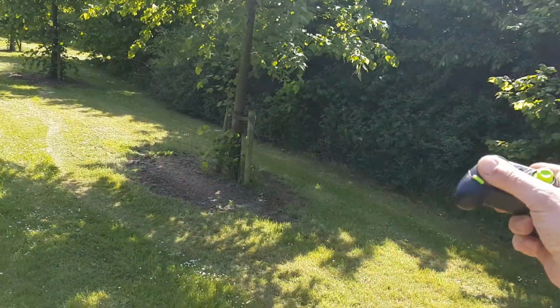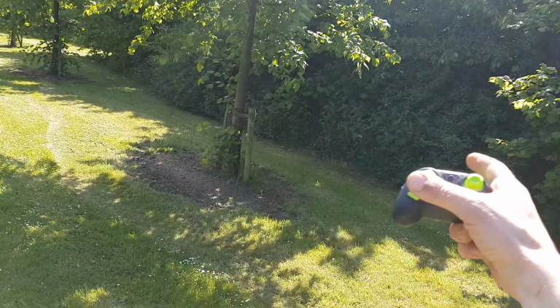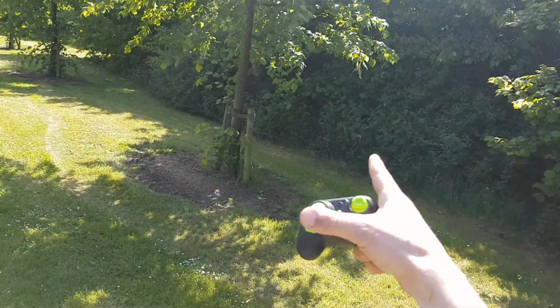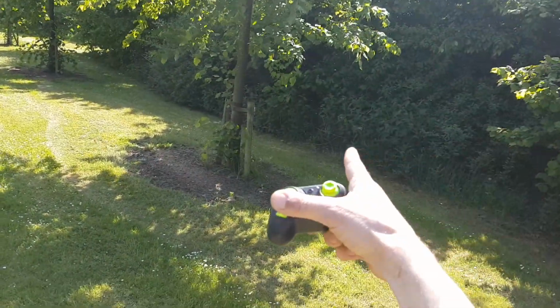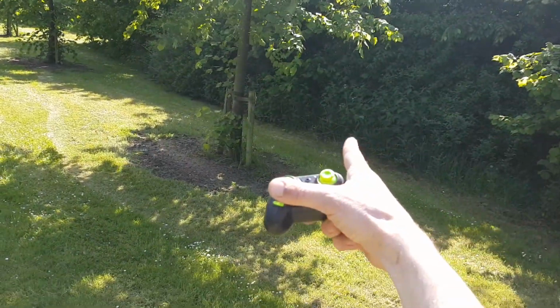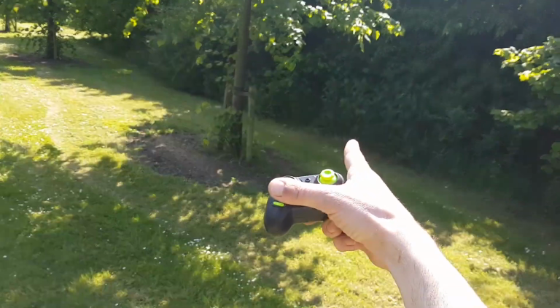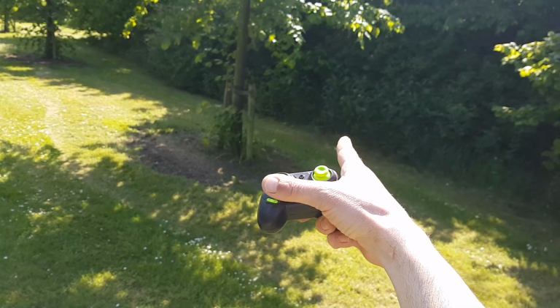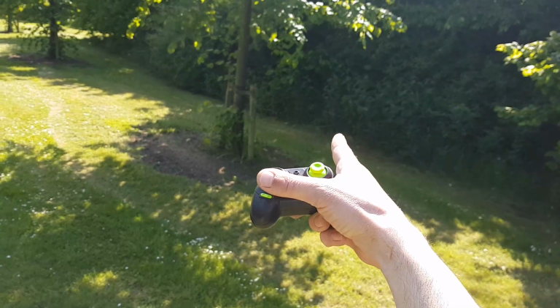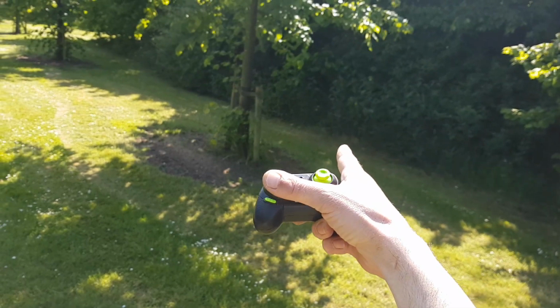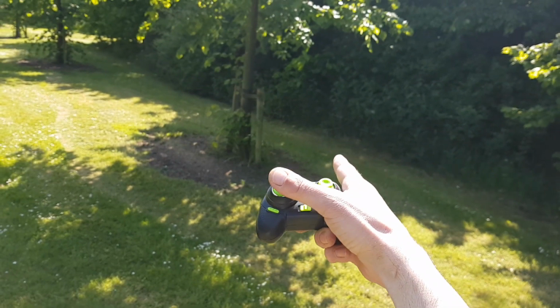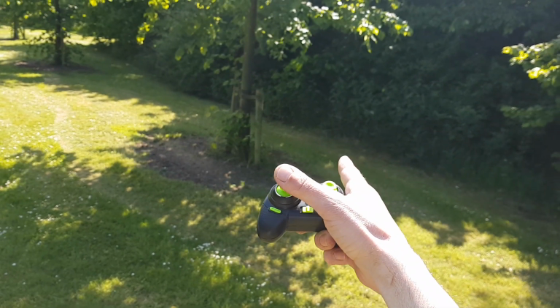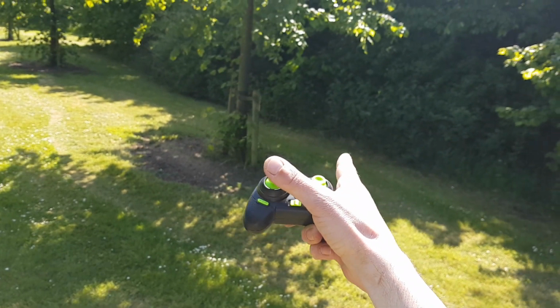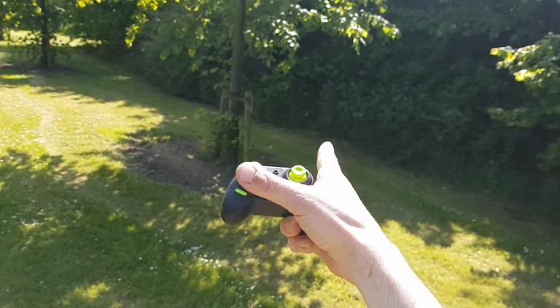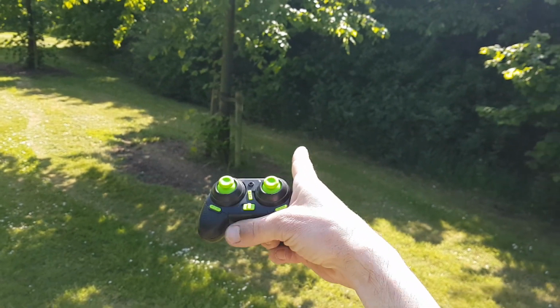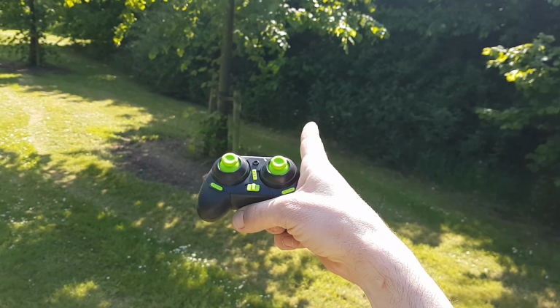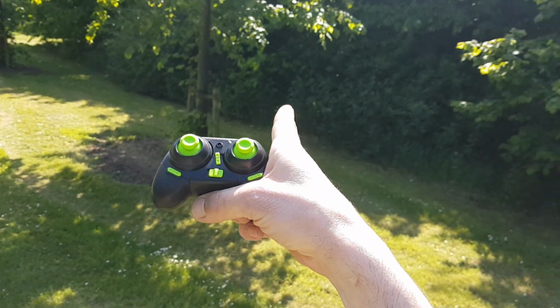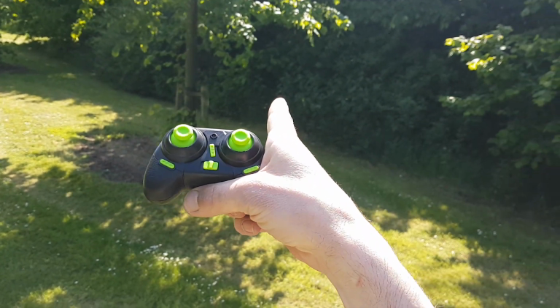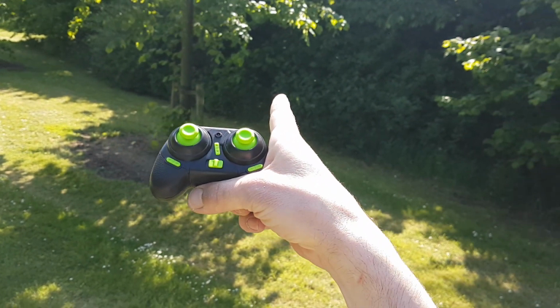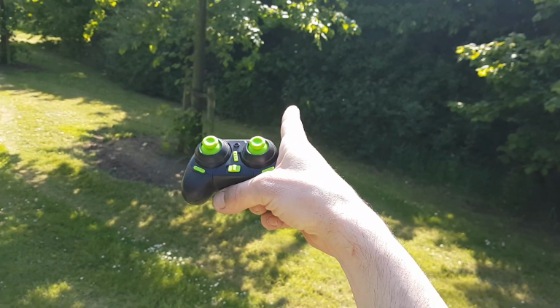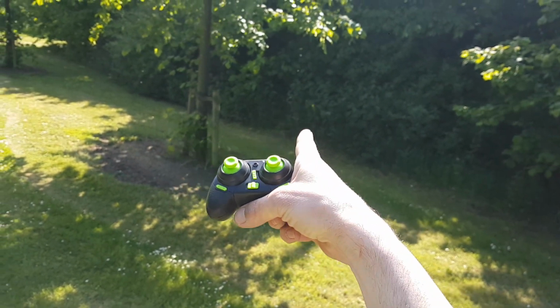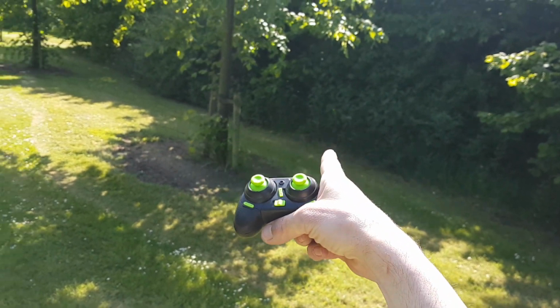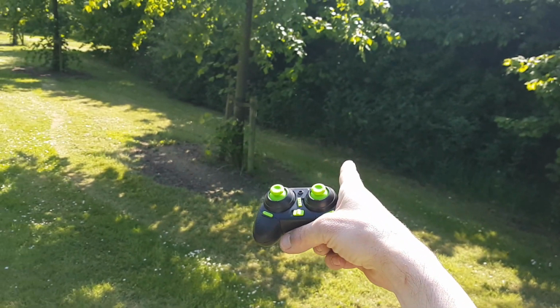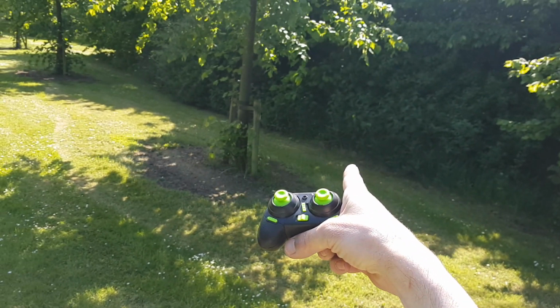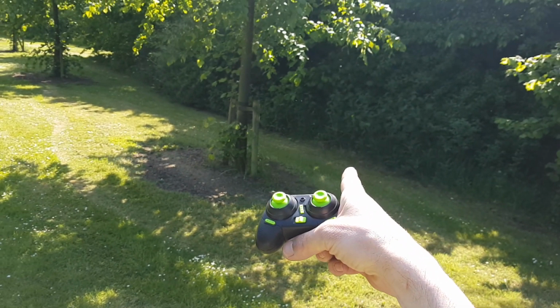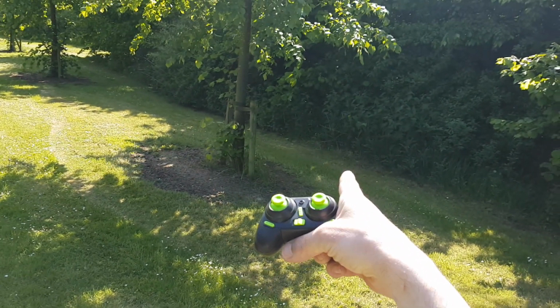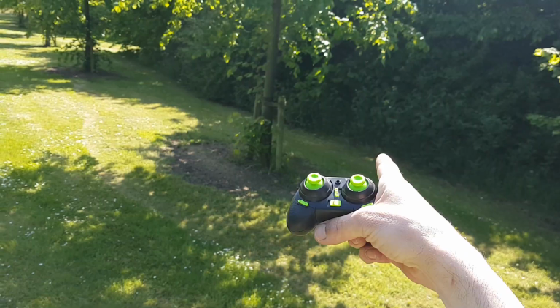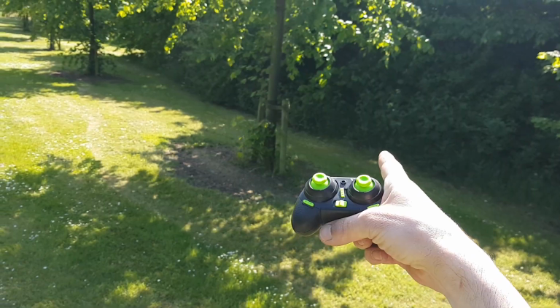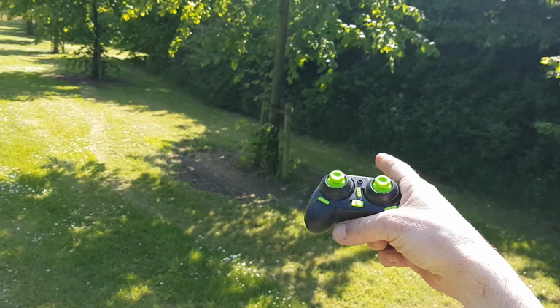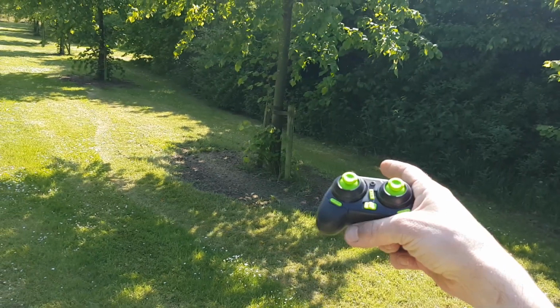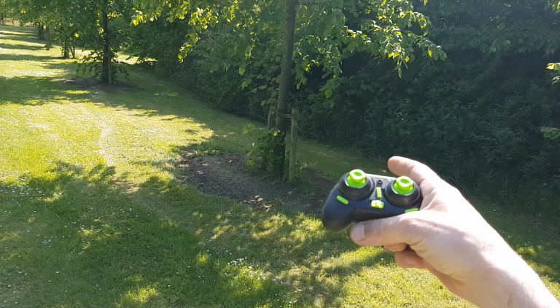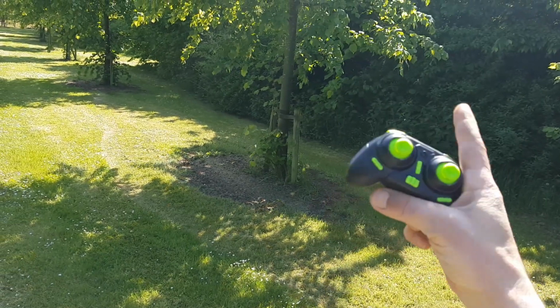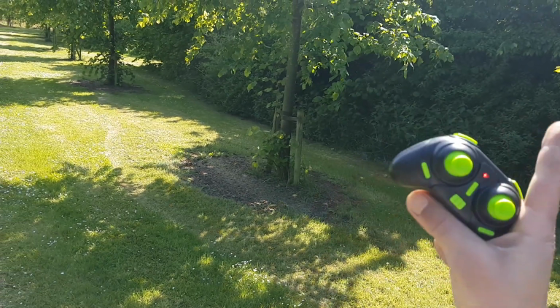I can hear it, I can hear it! We are close, we are very close. It's right there in those bushes. I was at 55 steps.